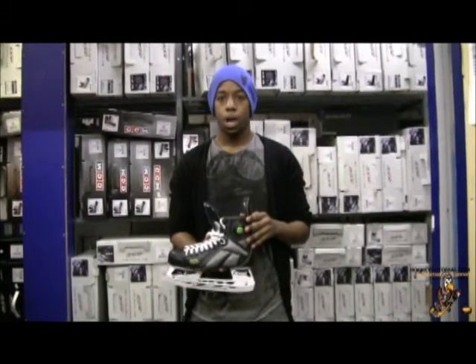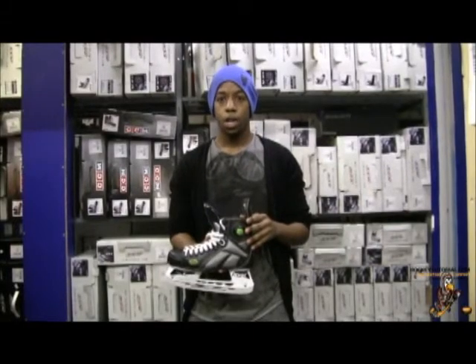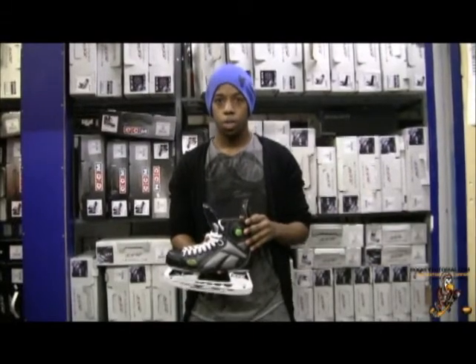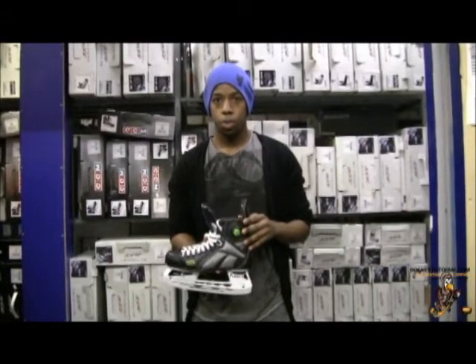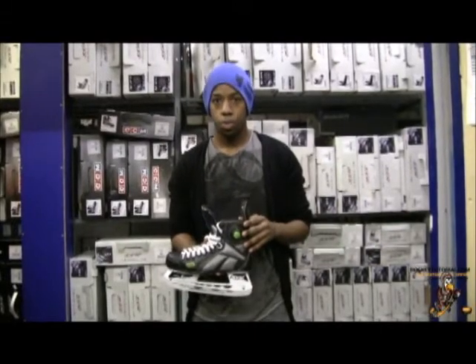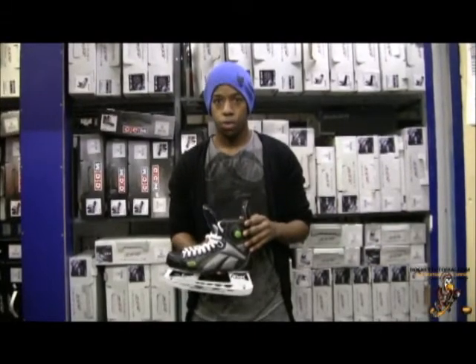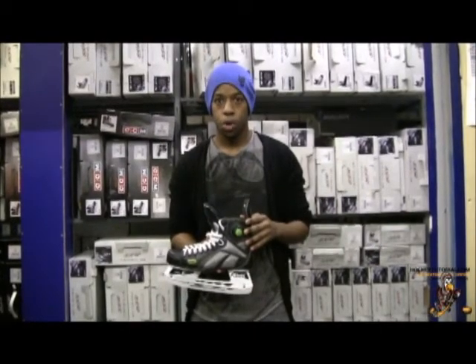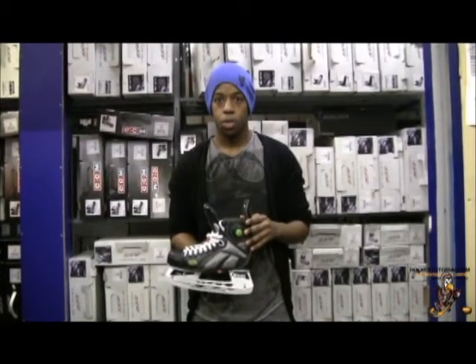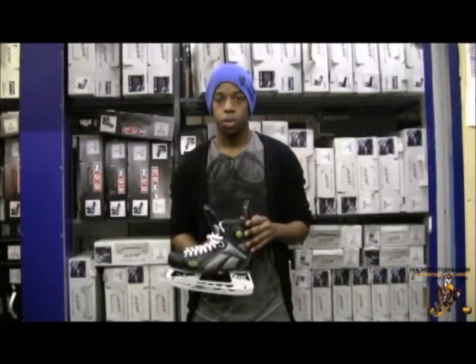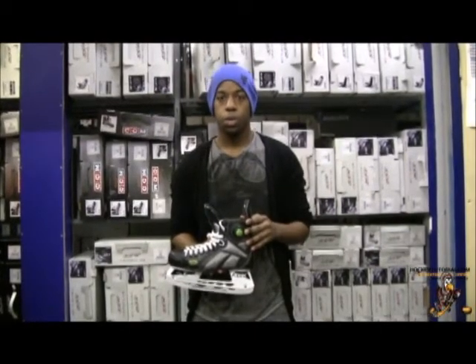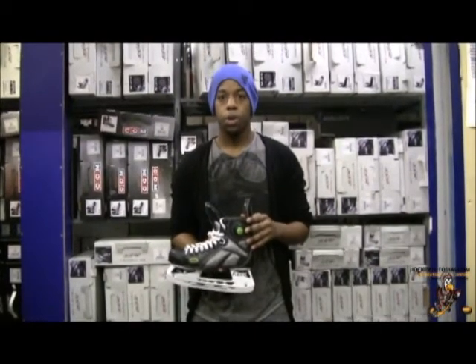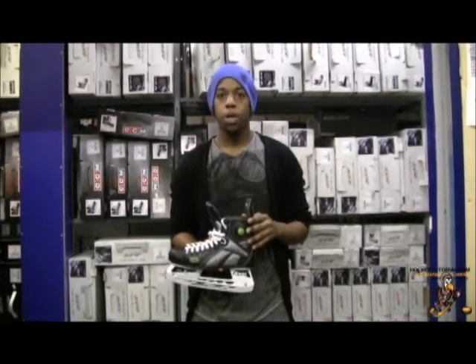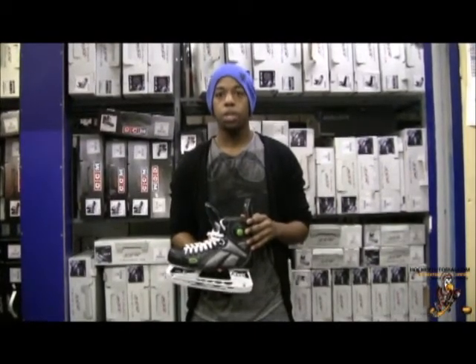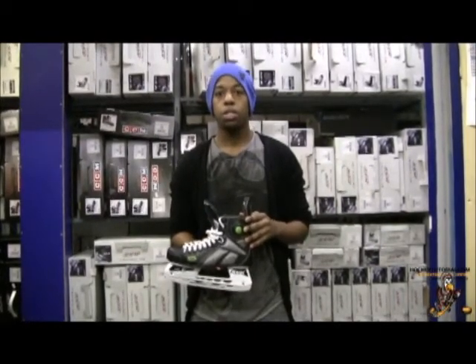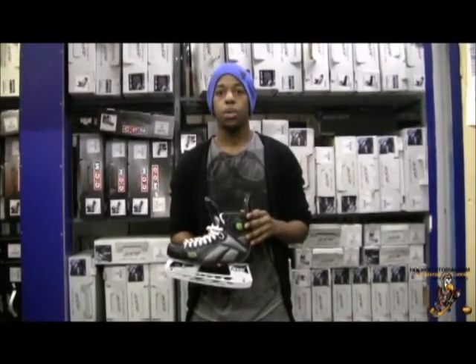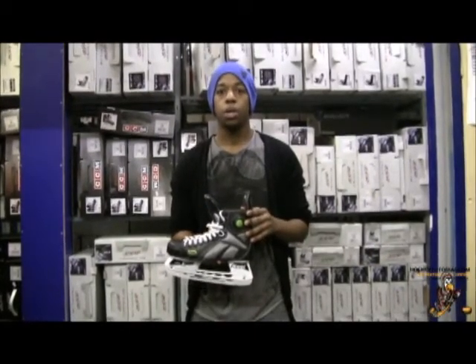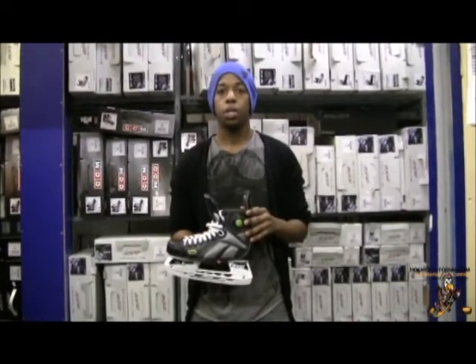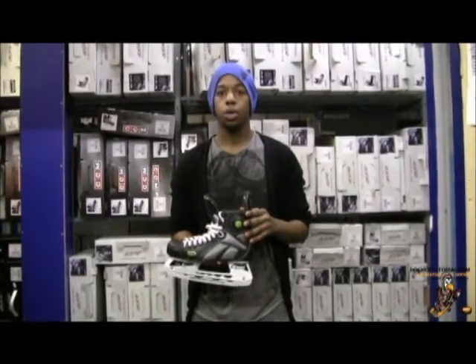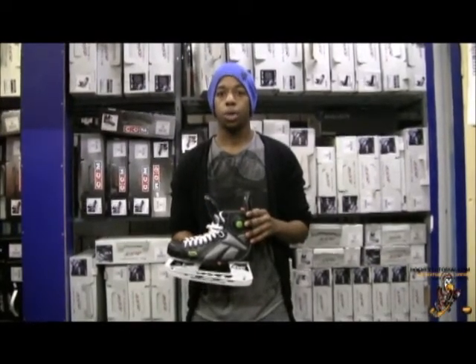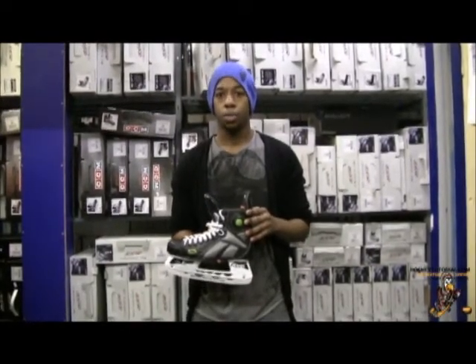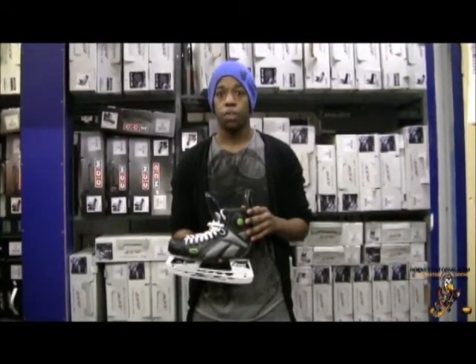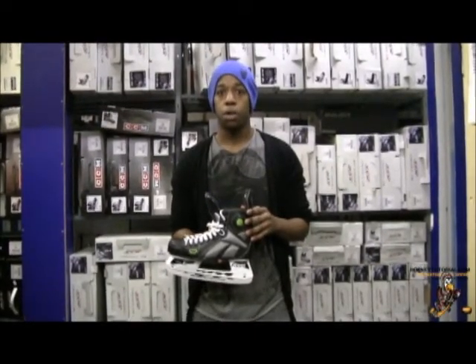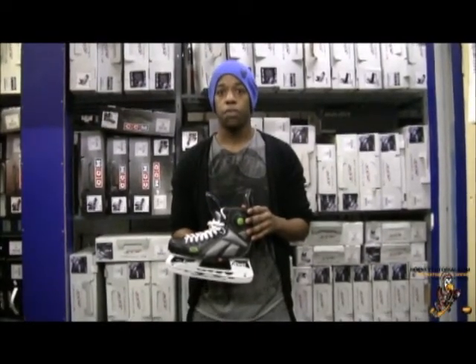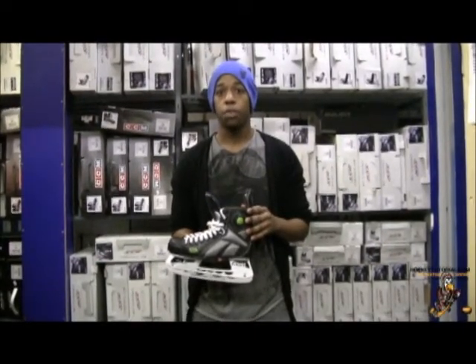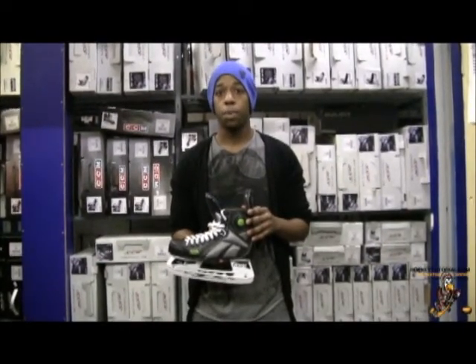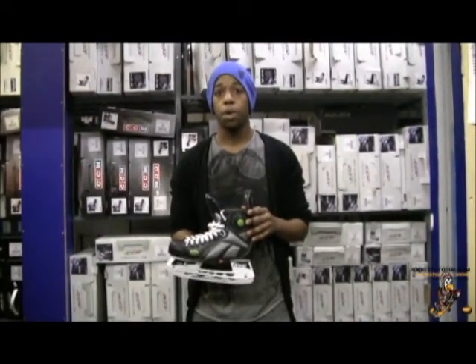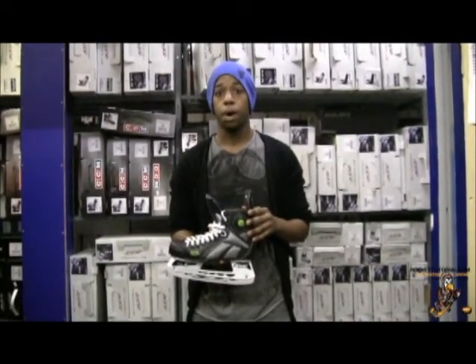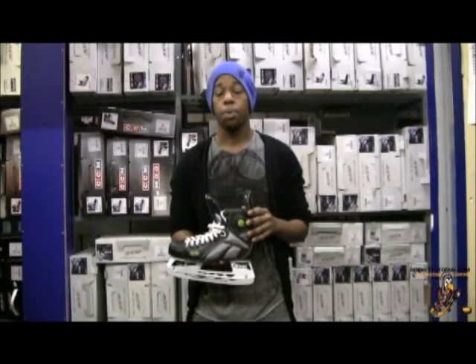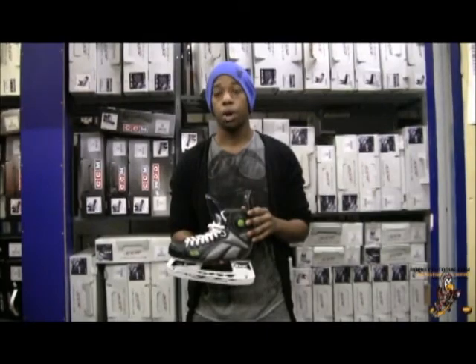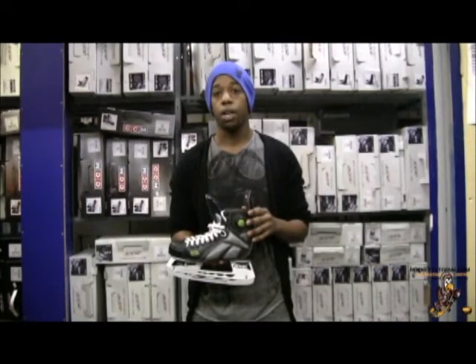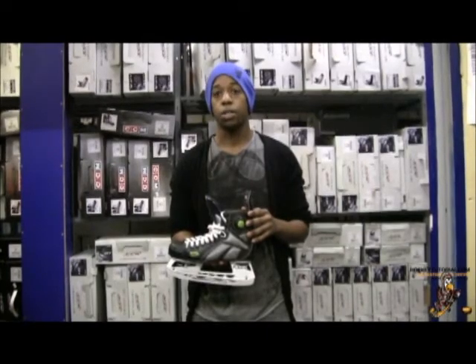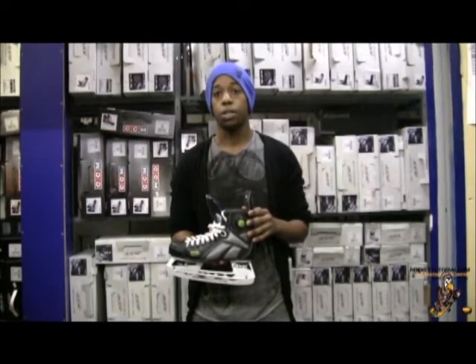Hey YouTube, Chris from HockeyTutorial.com here. Today we're going to be doing a quick review of the Reebok Pump 9Ks.